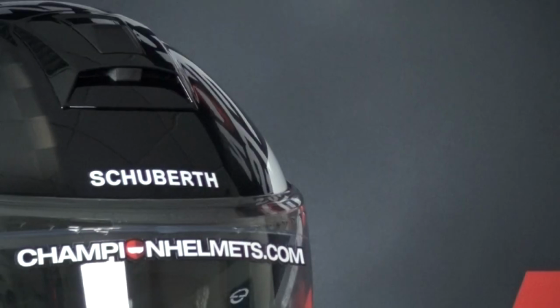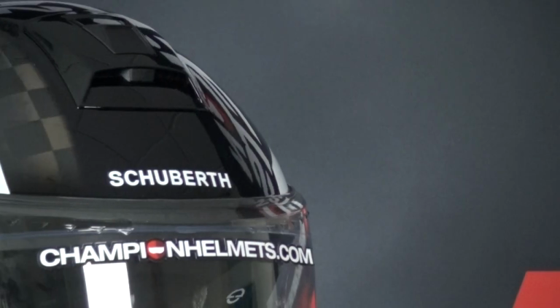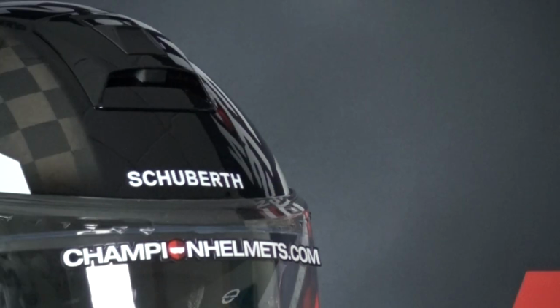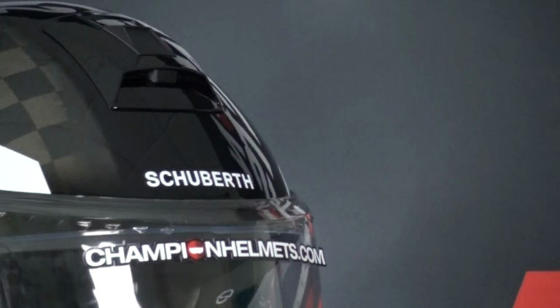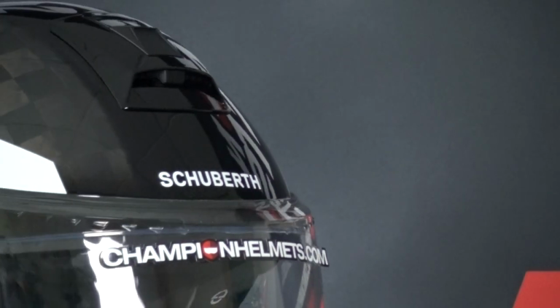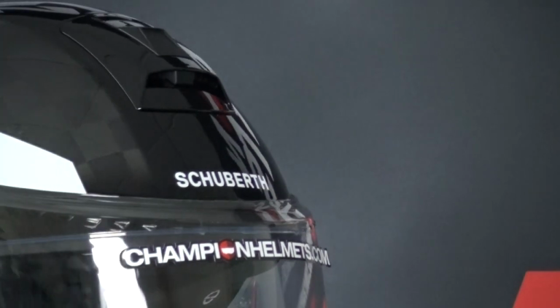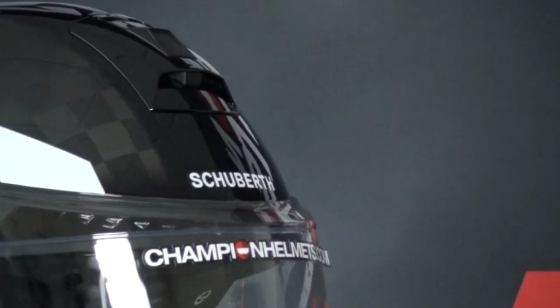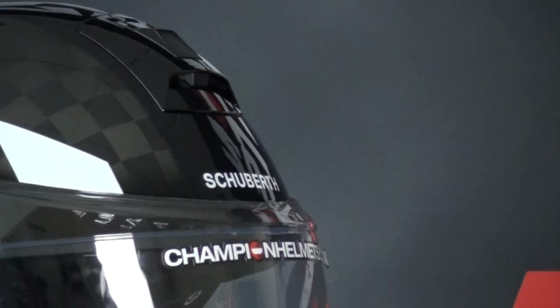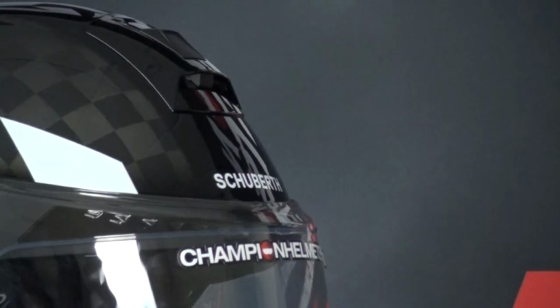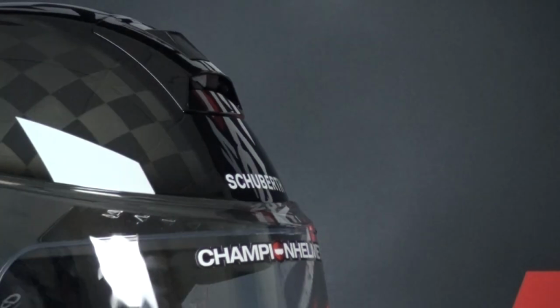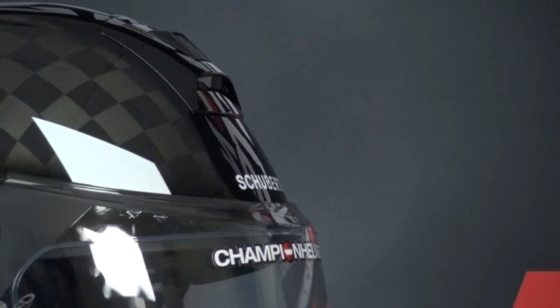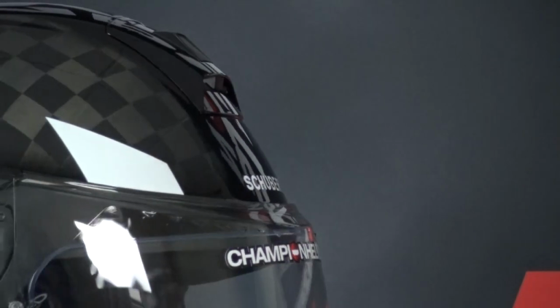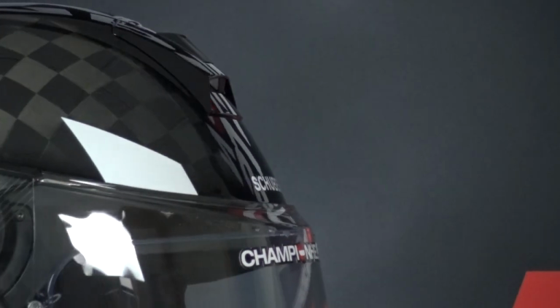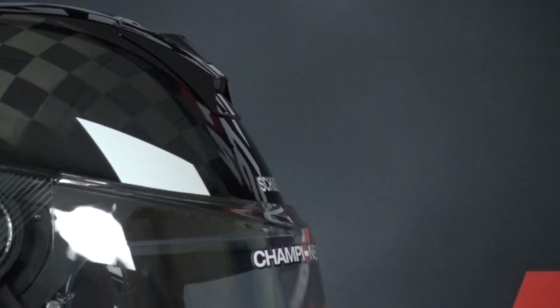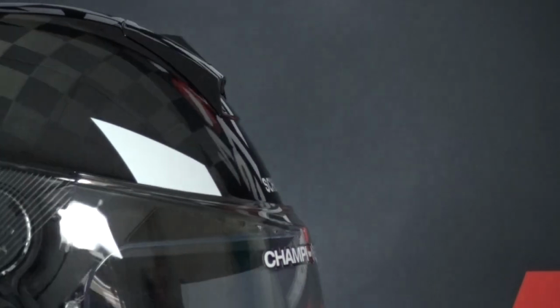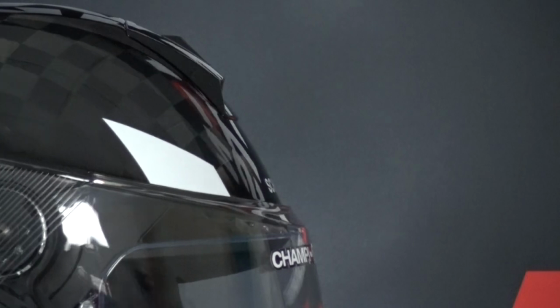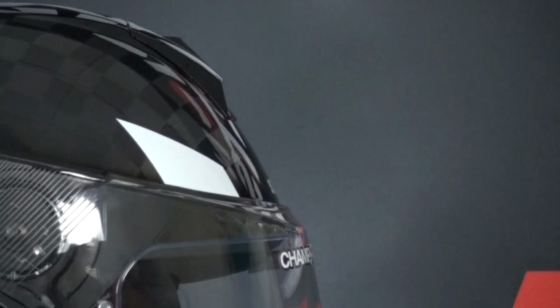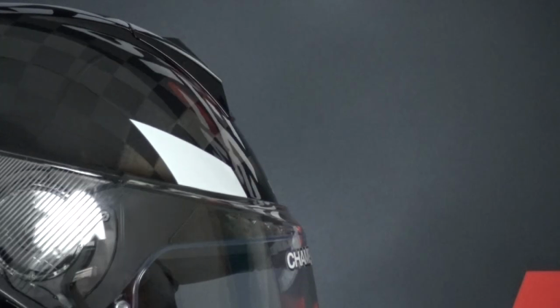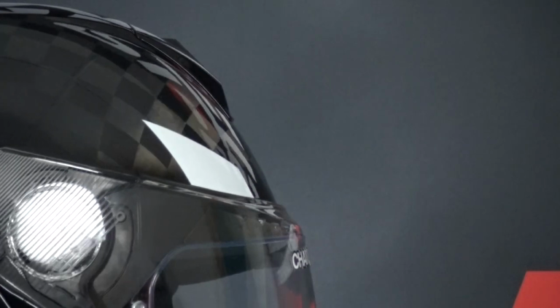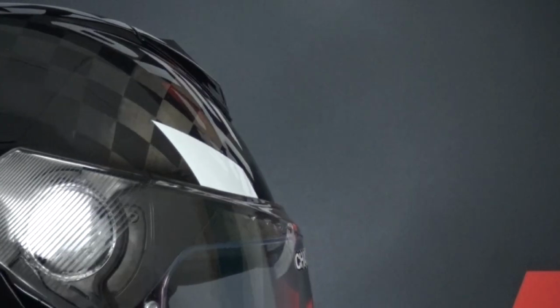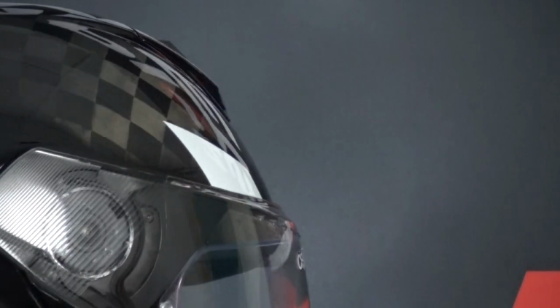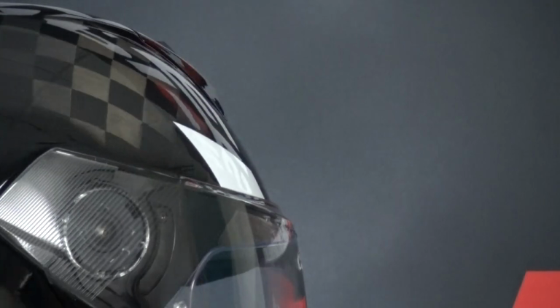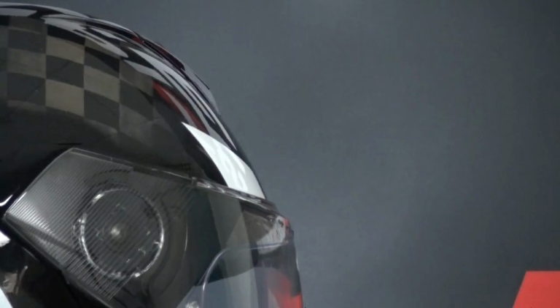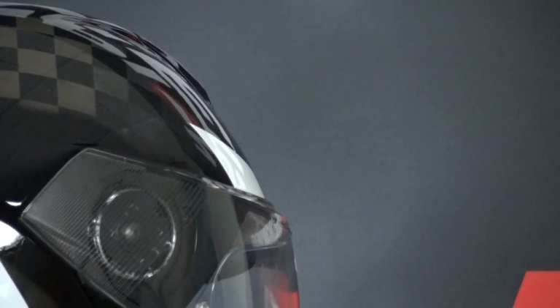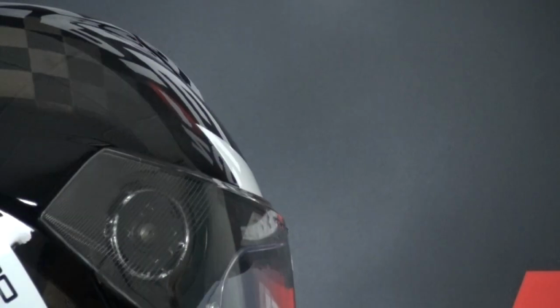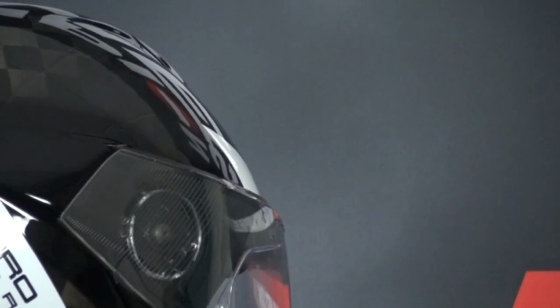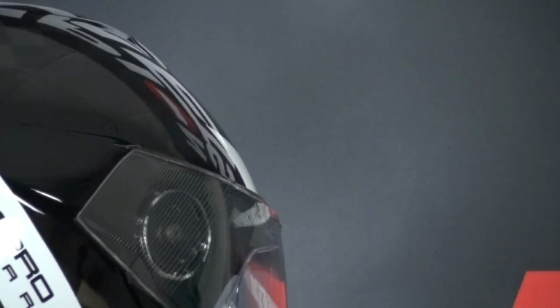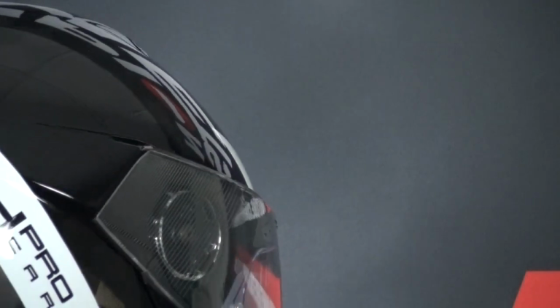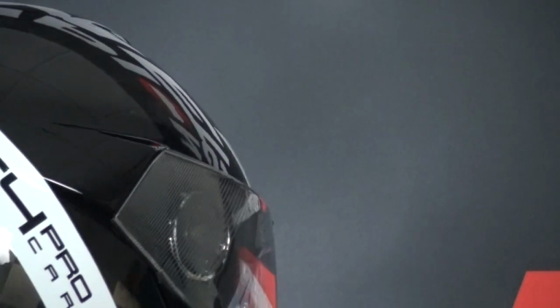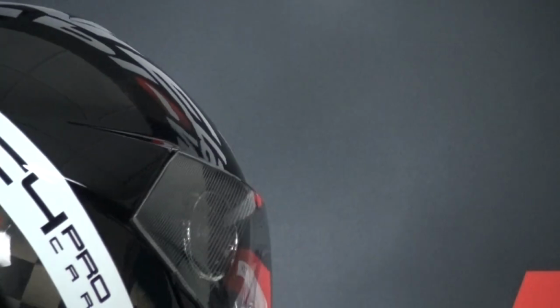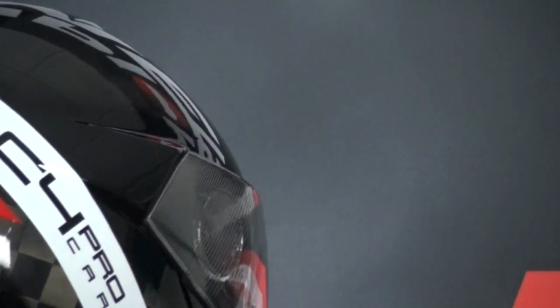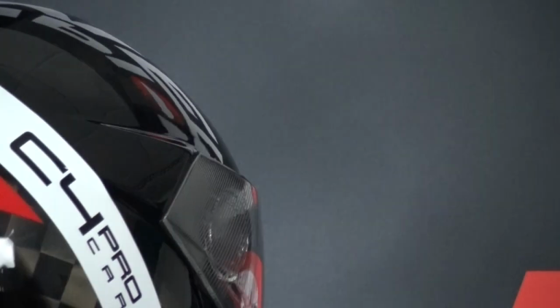The C4 Pro is available at ChampionHelmets.com and if you find it cheaper elsewhere, we will price match. Subscribe to us on YouTube to stay up to date with Champion Helmets.